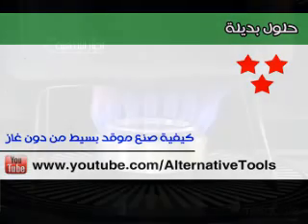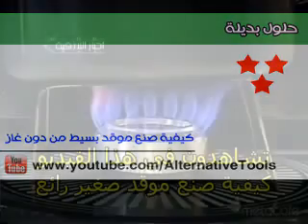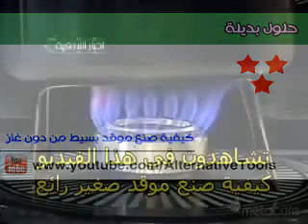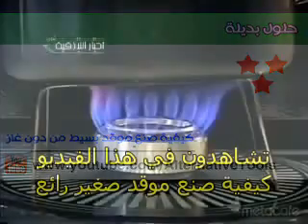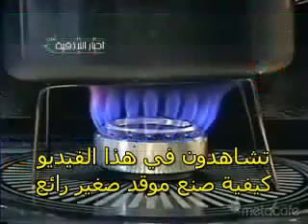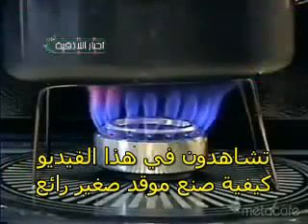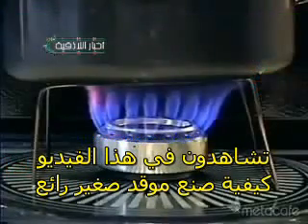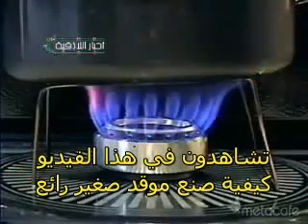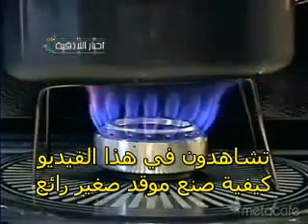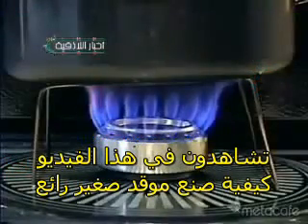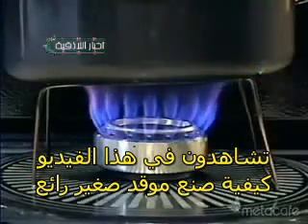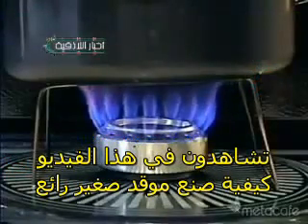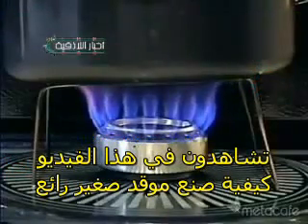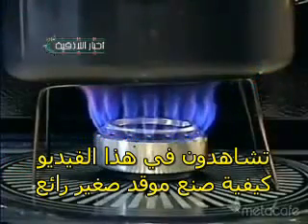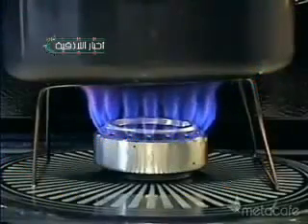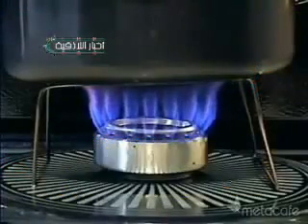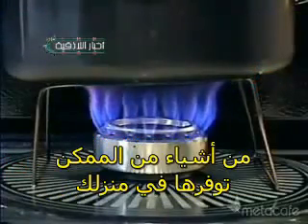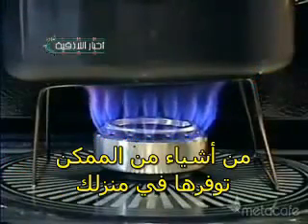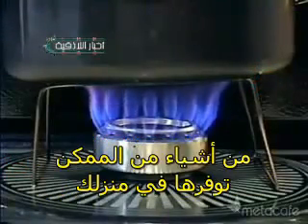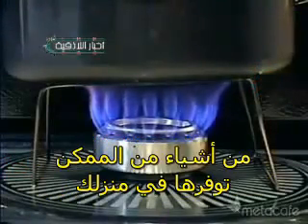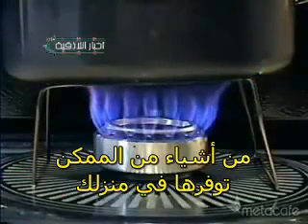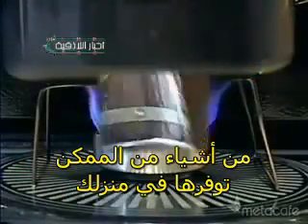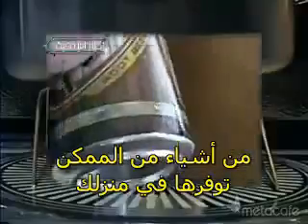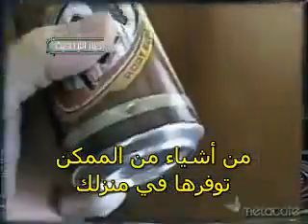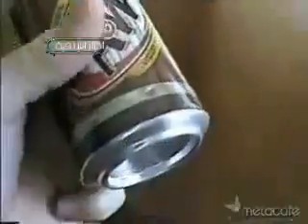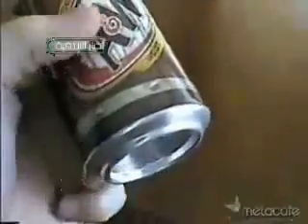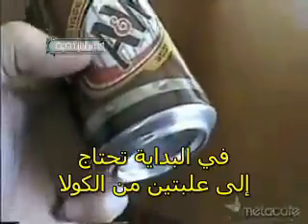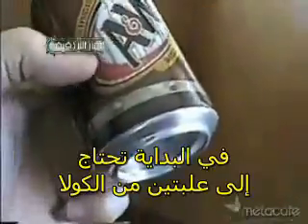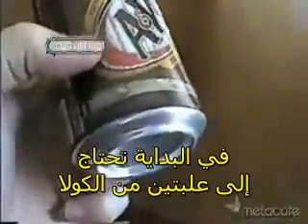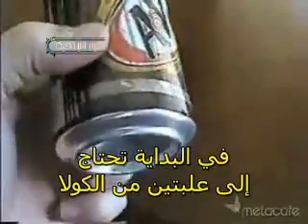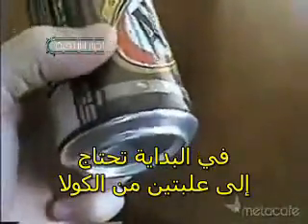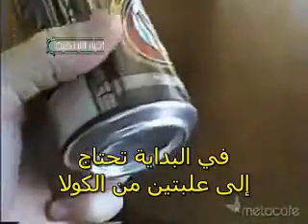Here's a cool little portable stove you can make with things you probably already have sitting around your house. First, you'll need a couple cans of soda.